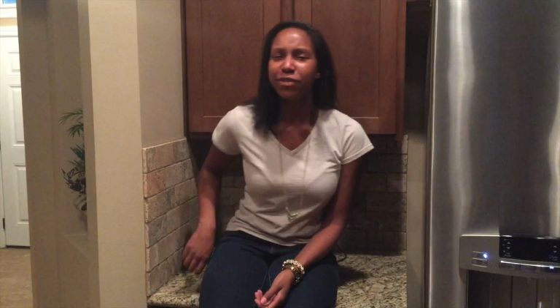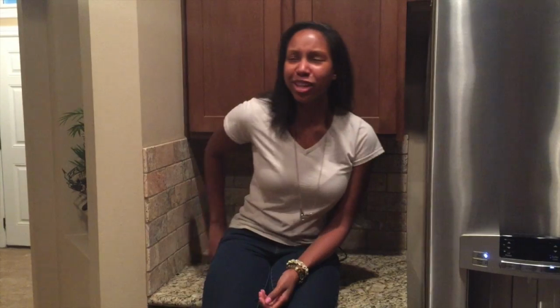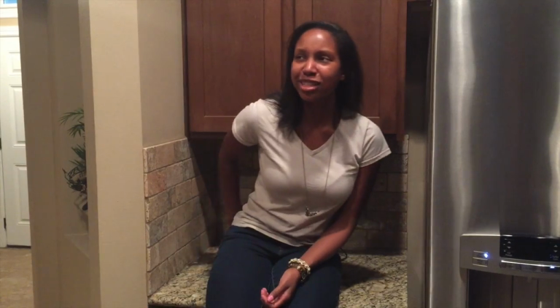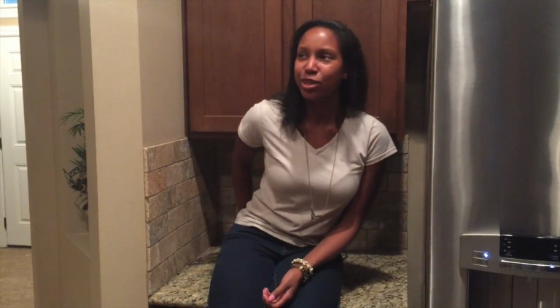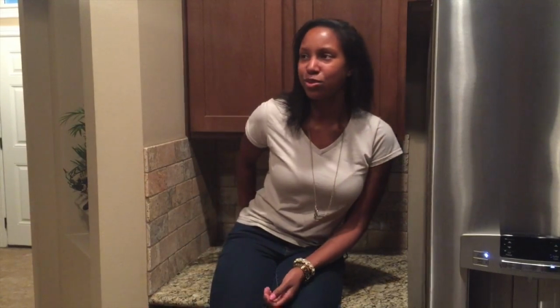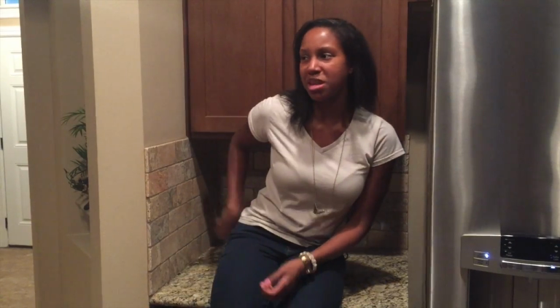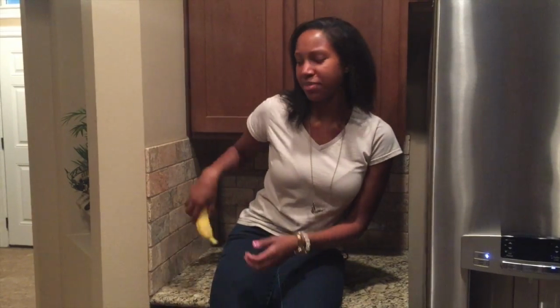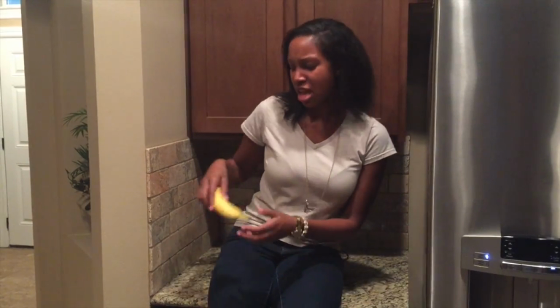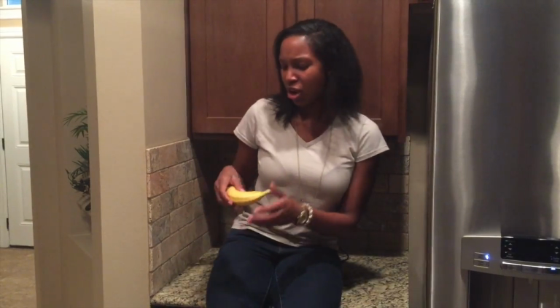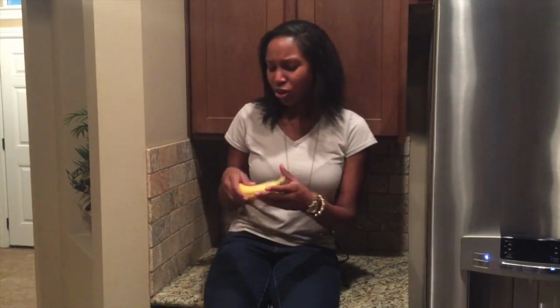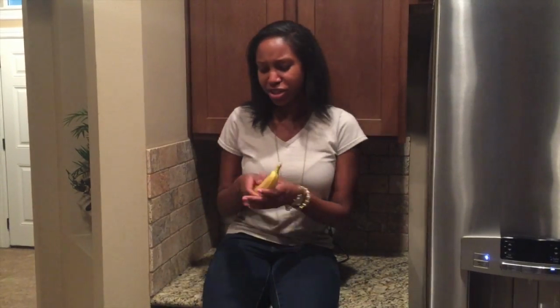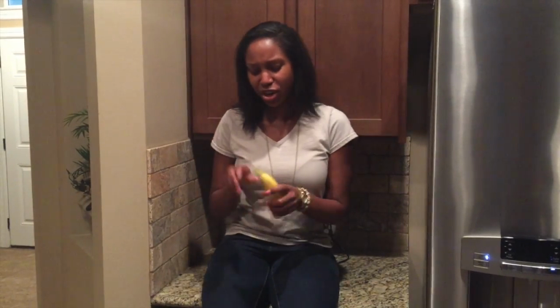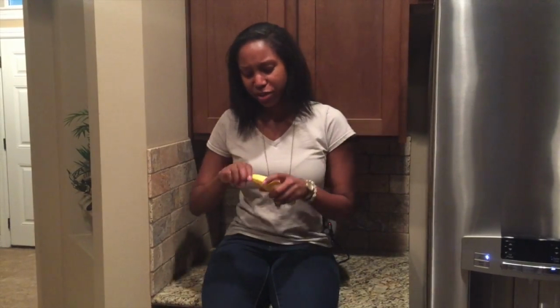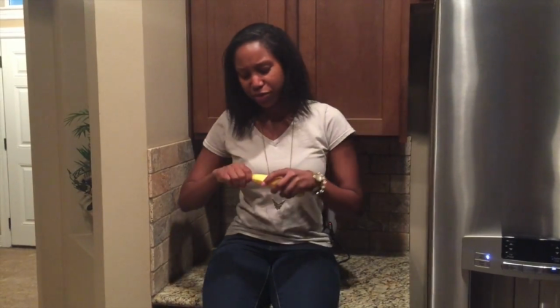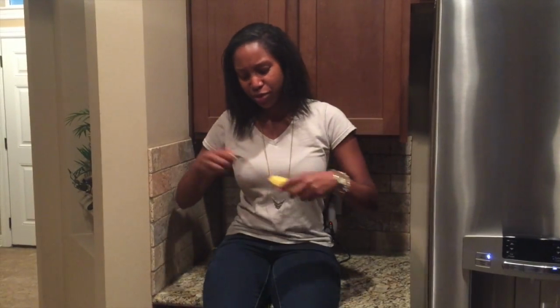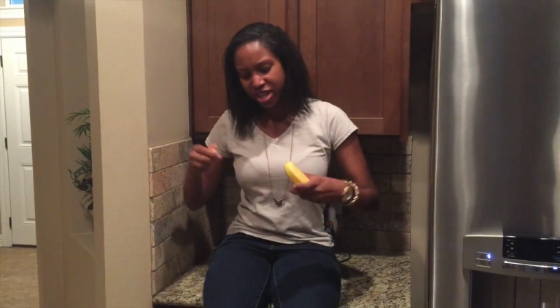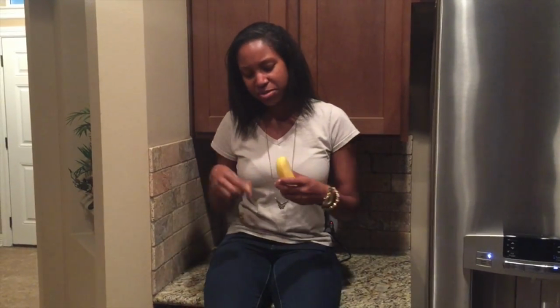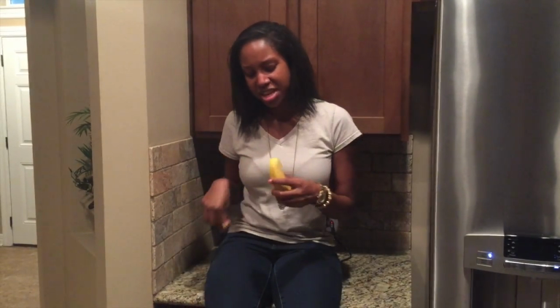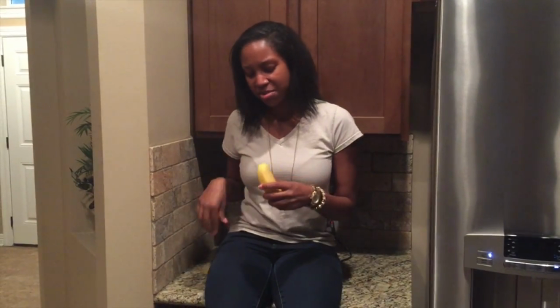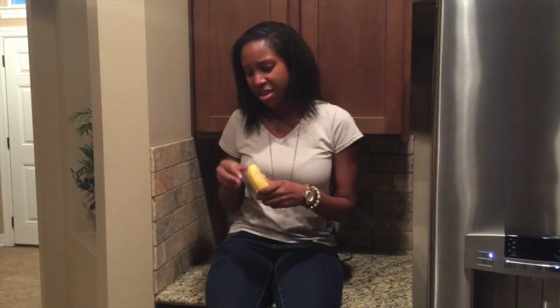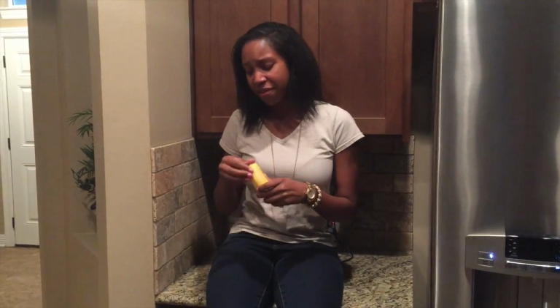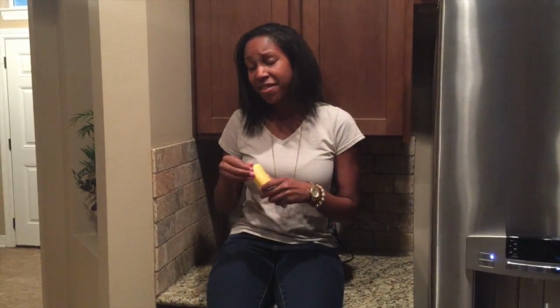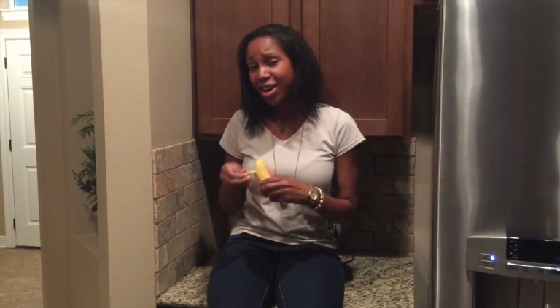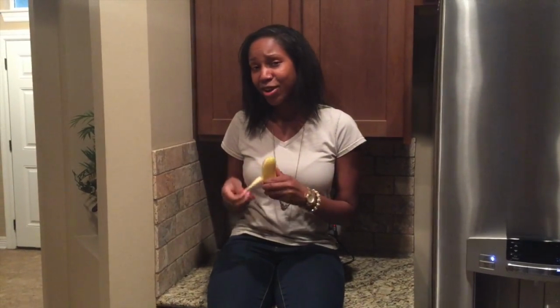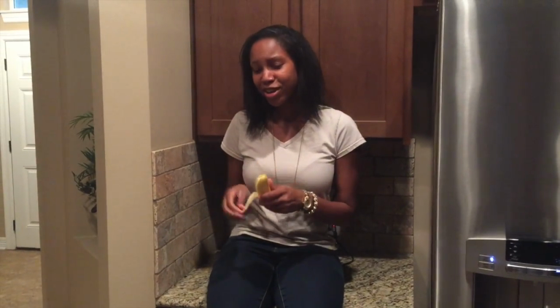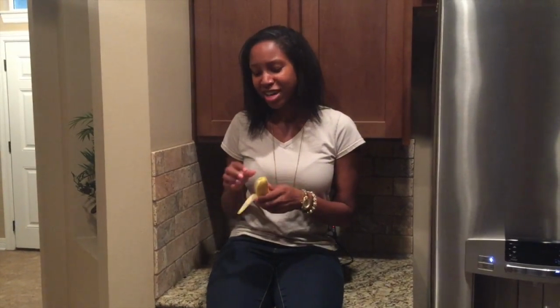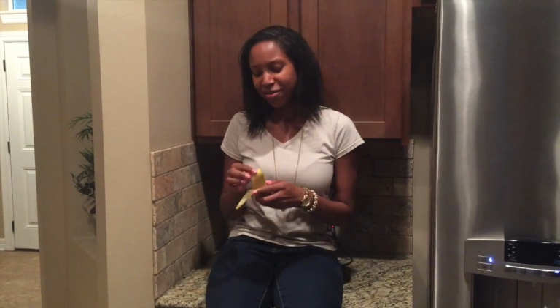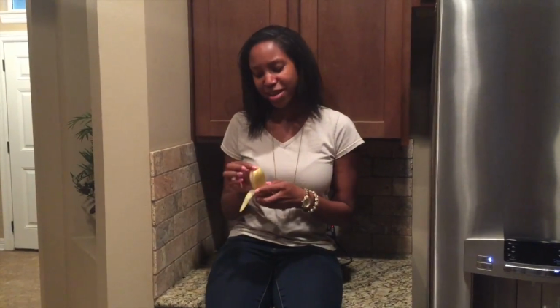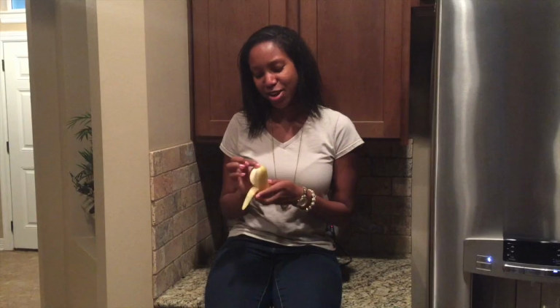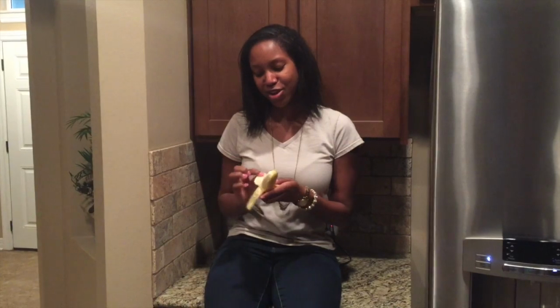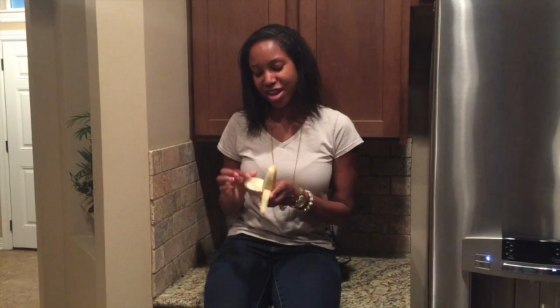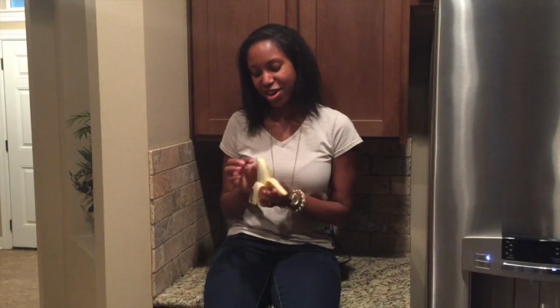Now, if you'll excuse me, all this talk of food is making me very, very hungry.